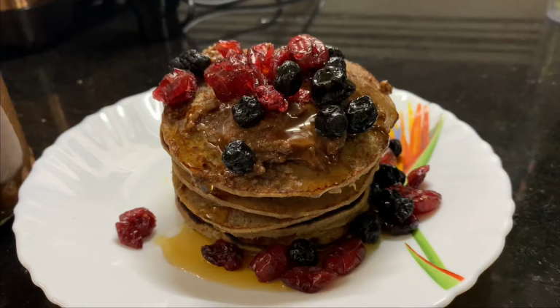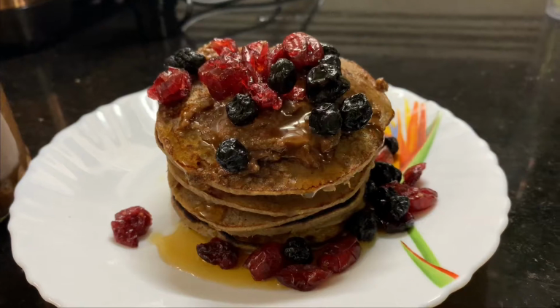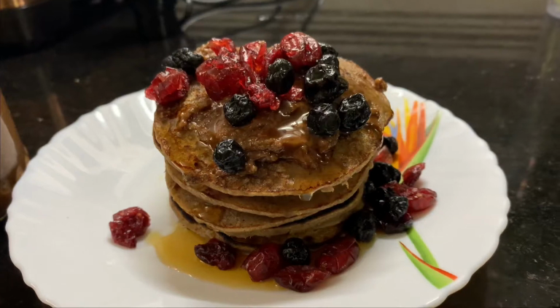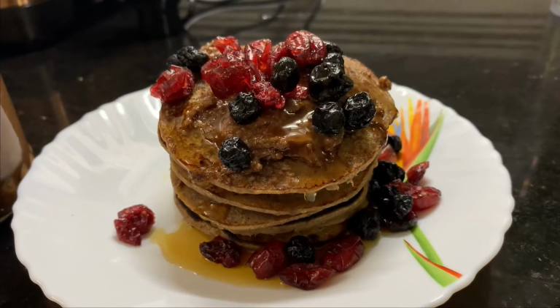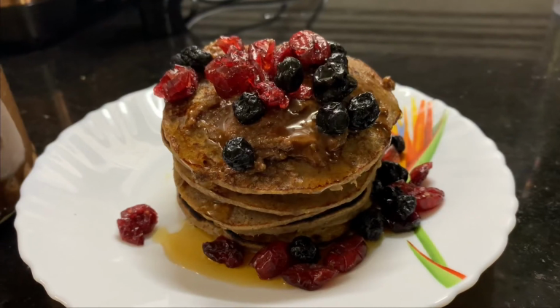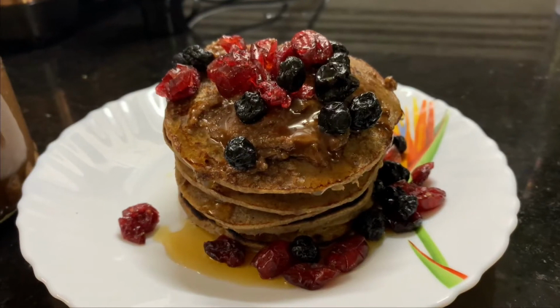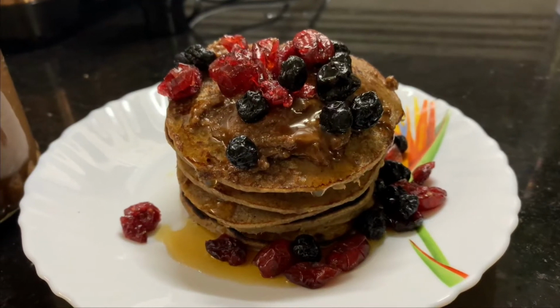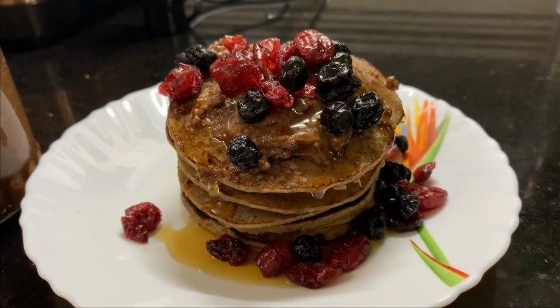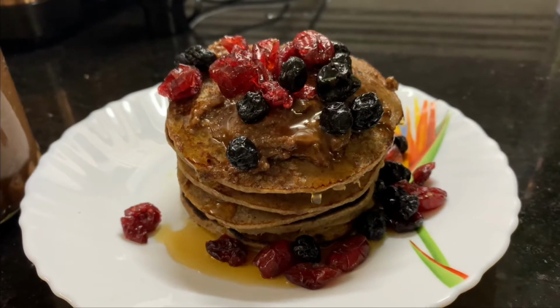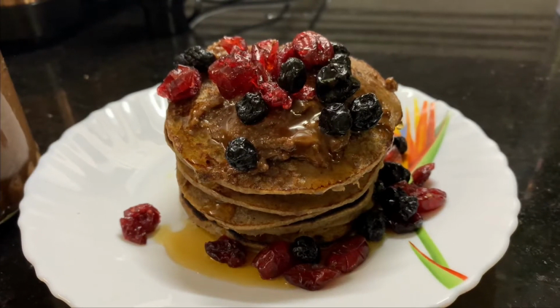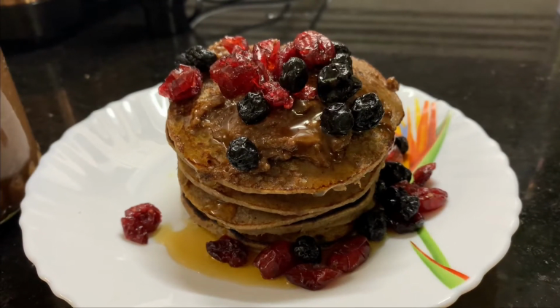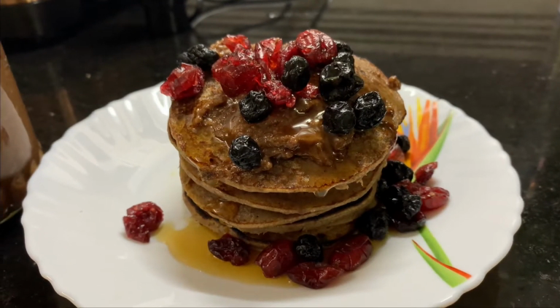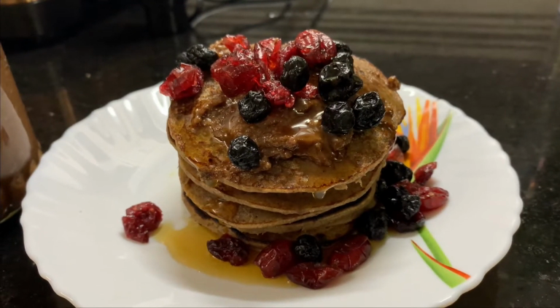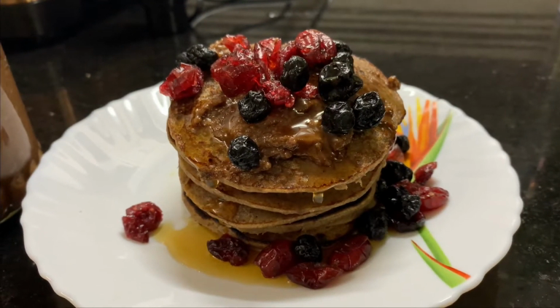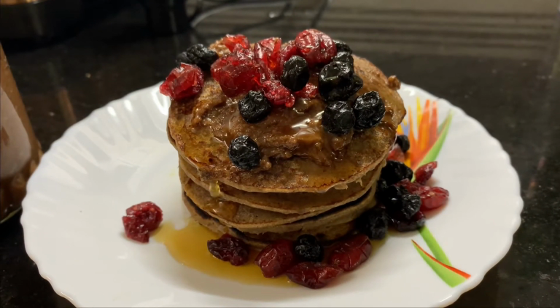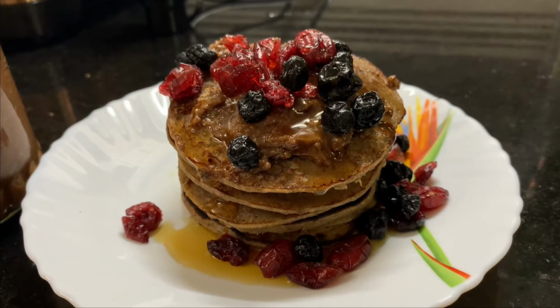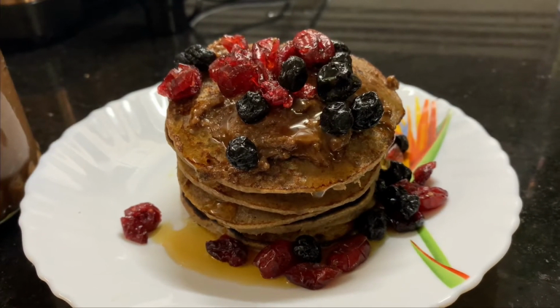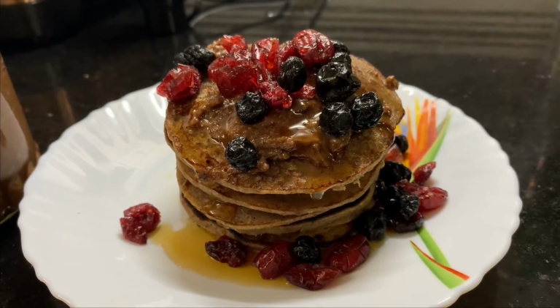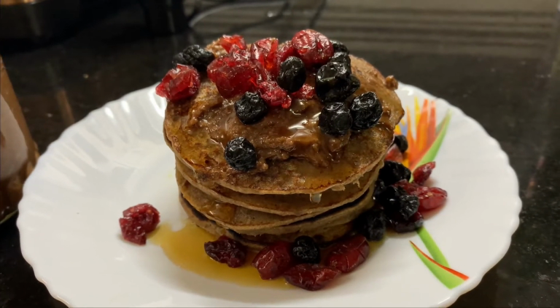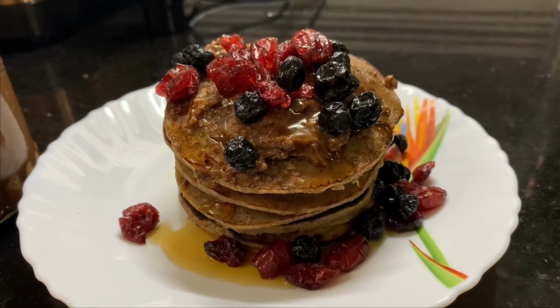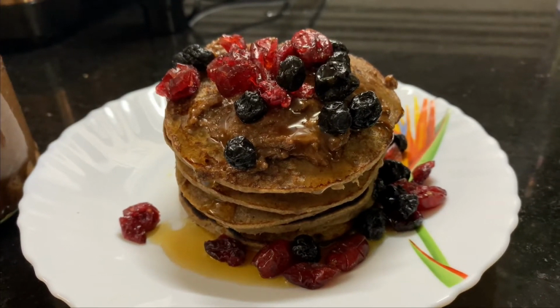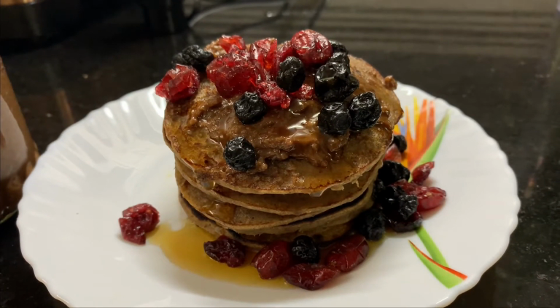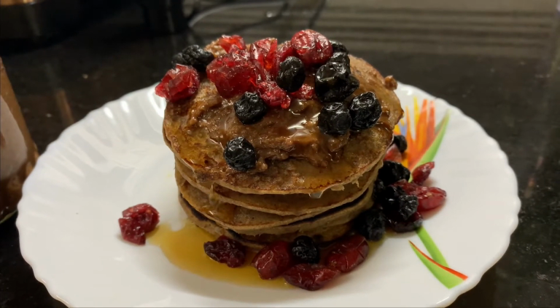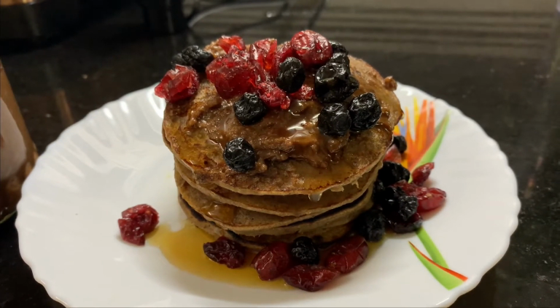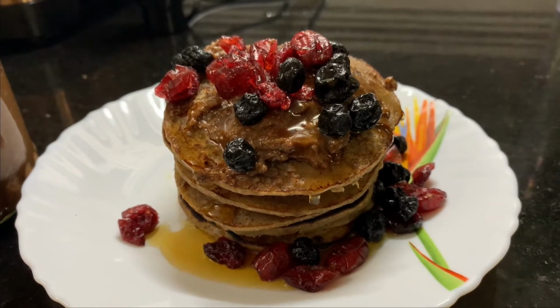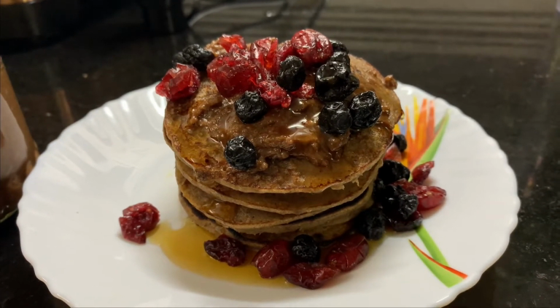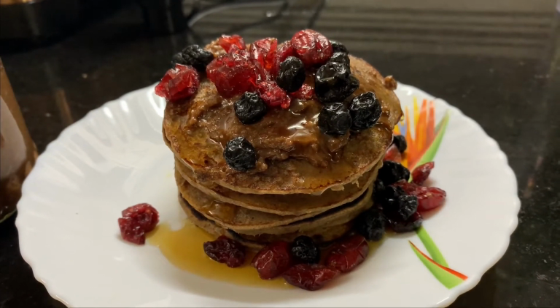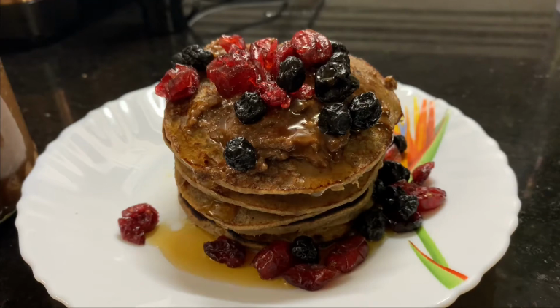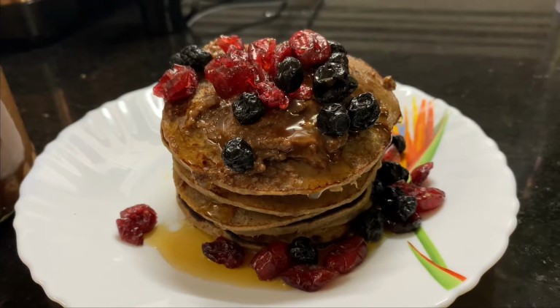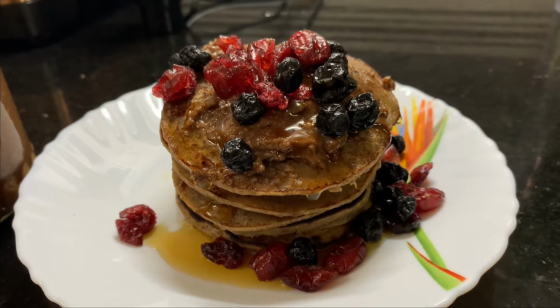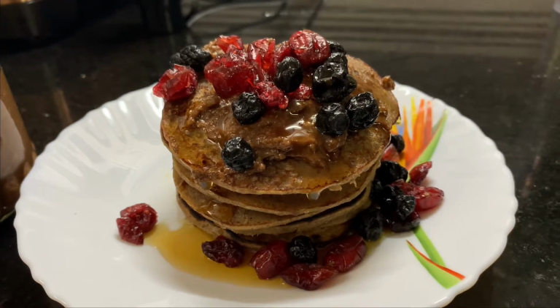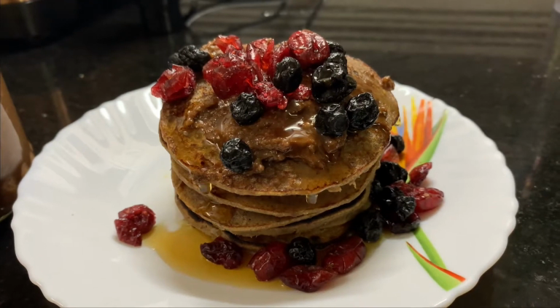Hello everyone, welcome to my channel. I am going to tell you about buckwheat pancakes.